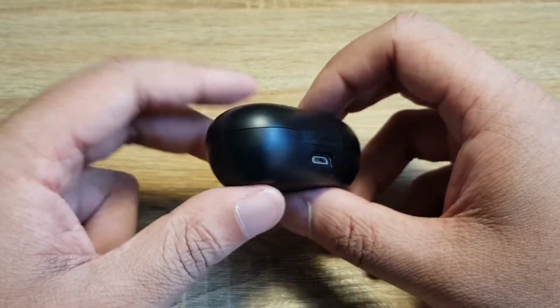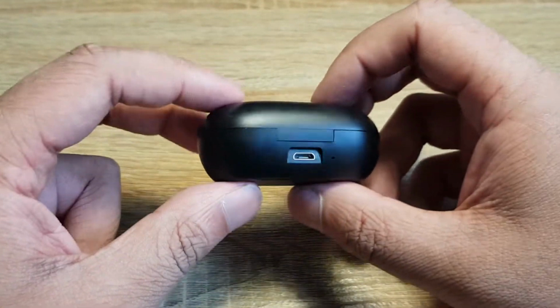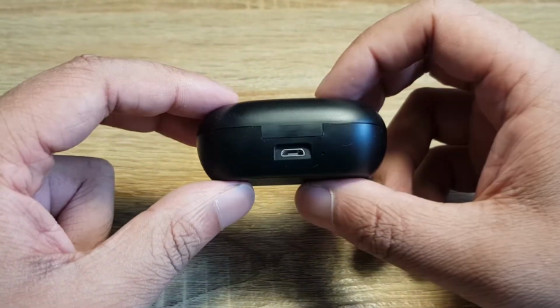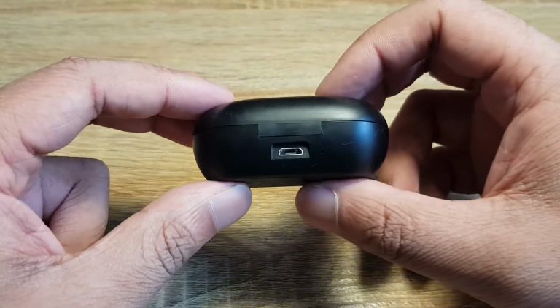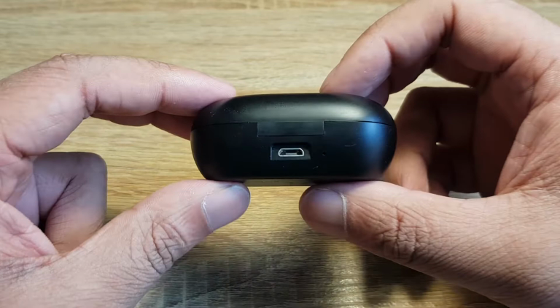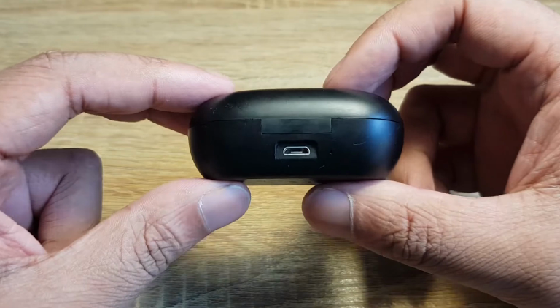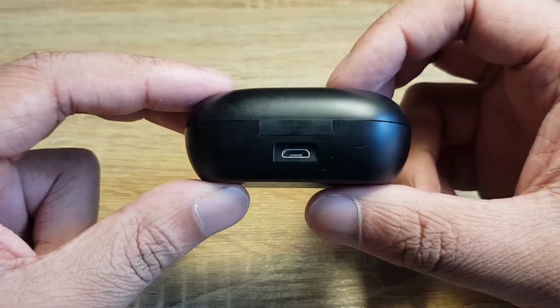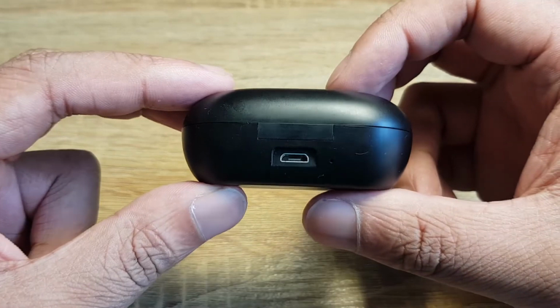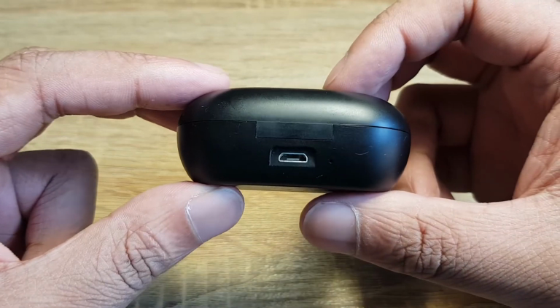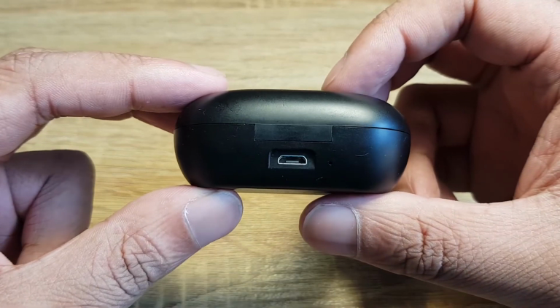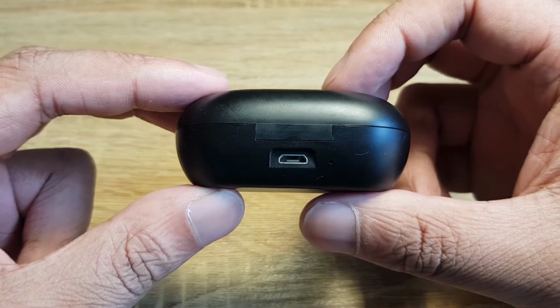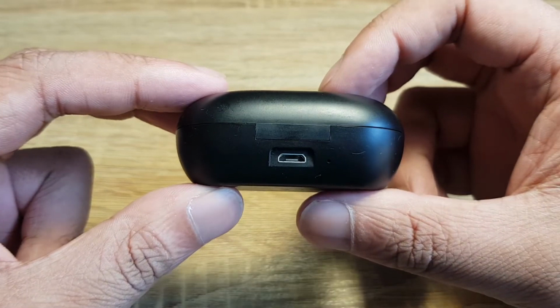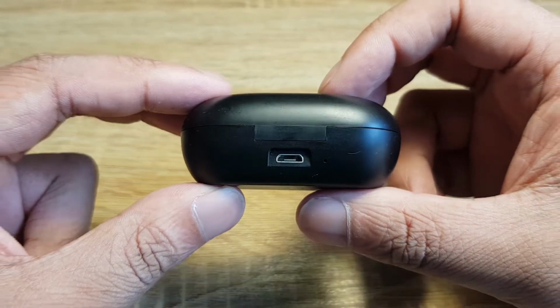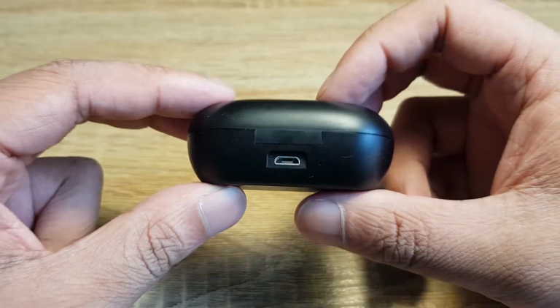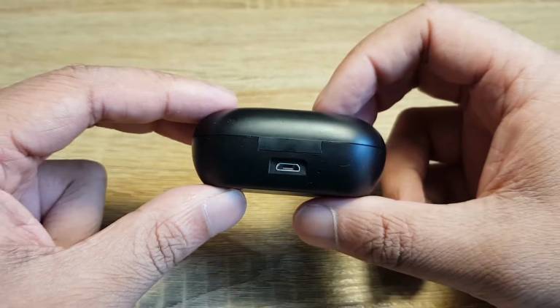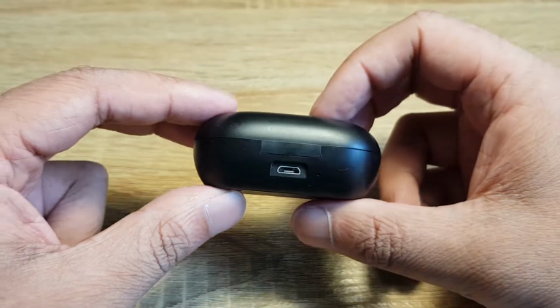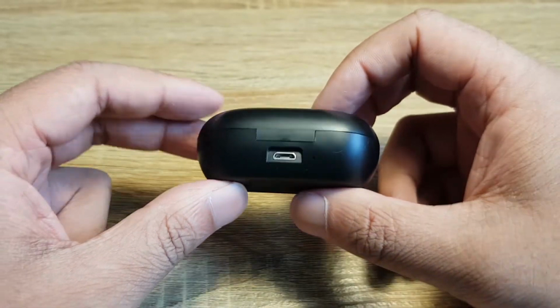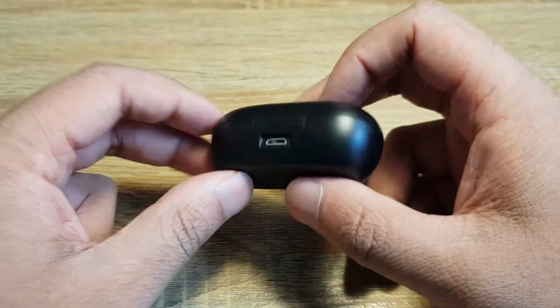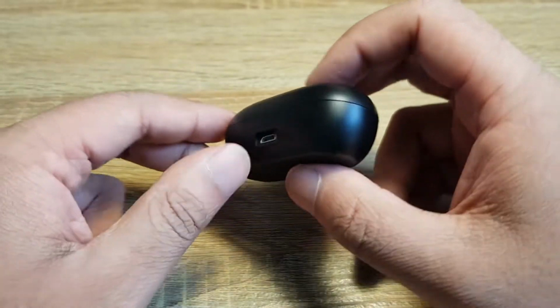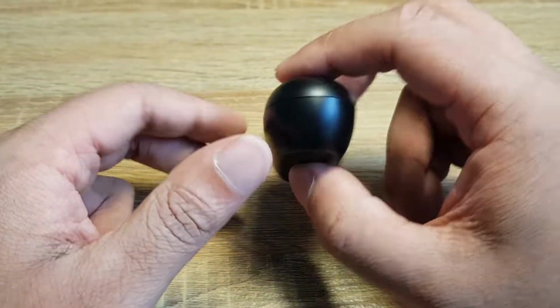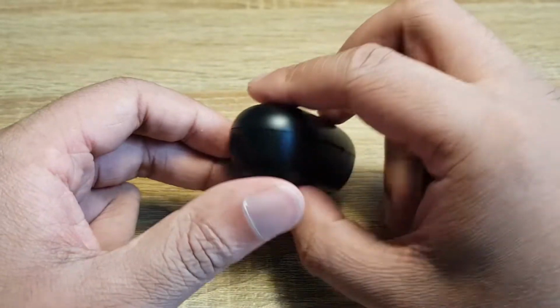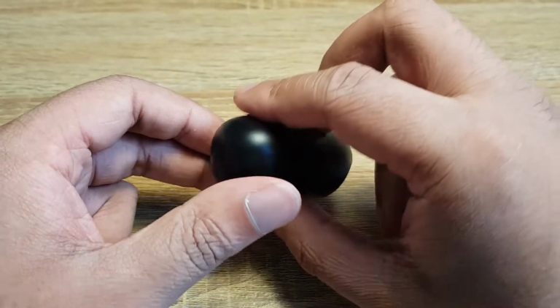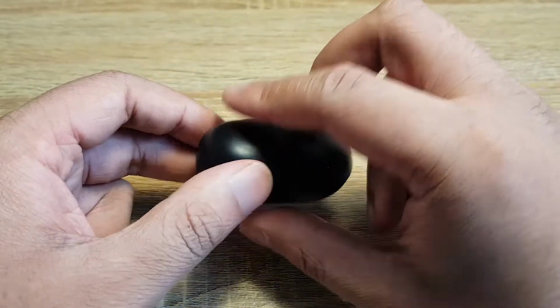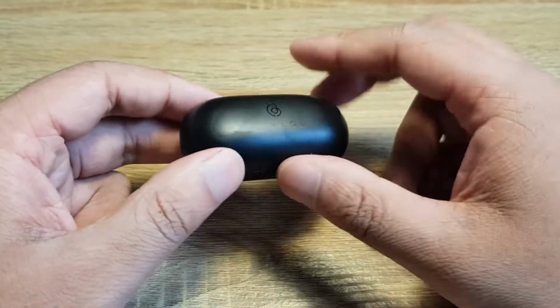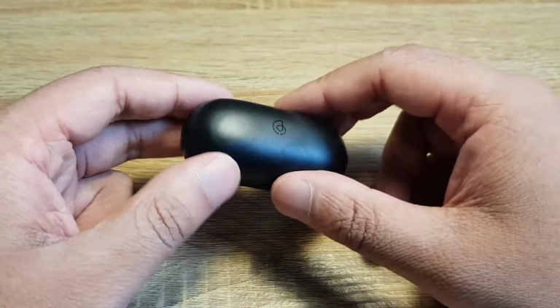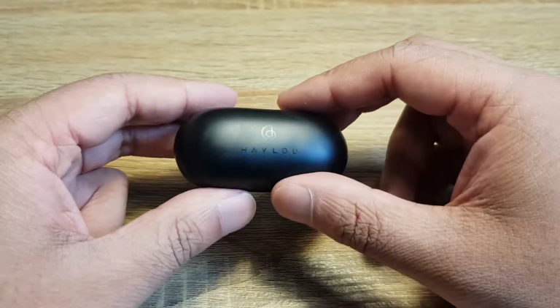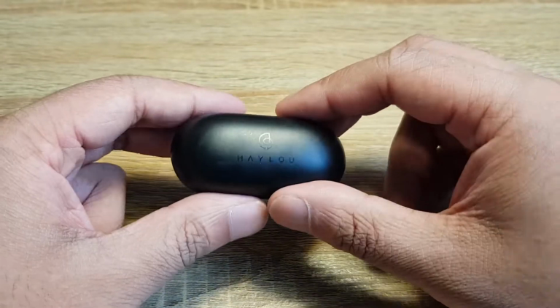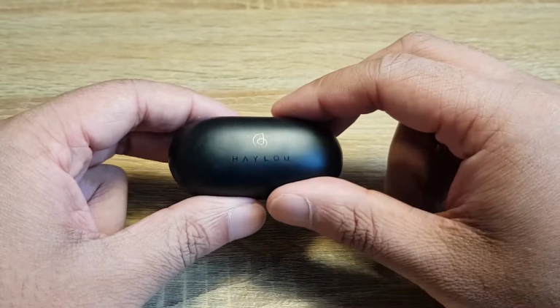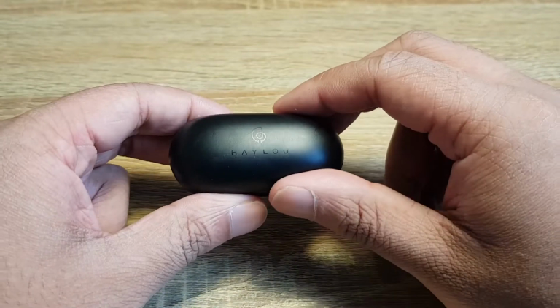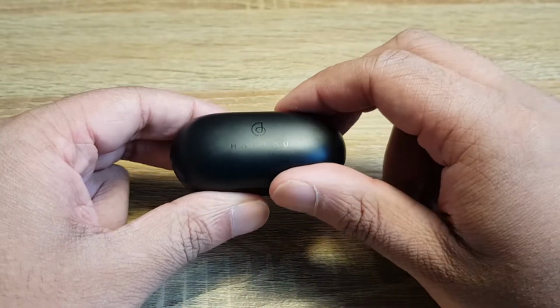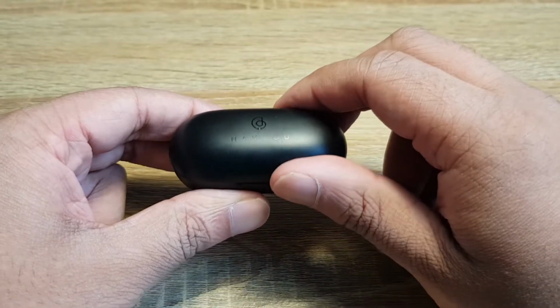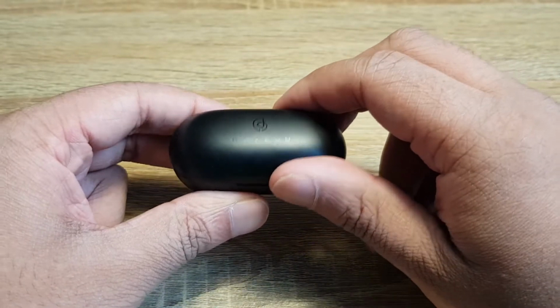The GT1s have a micro-USB port, which is slowly being phased out, so it's annoying having to carry a separate cable just for this.